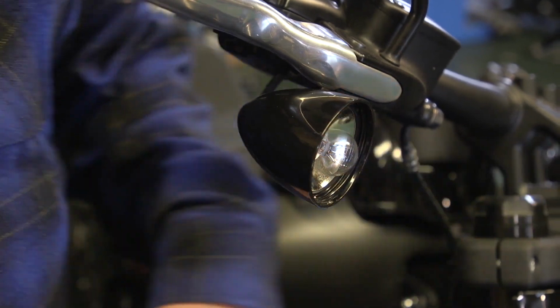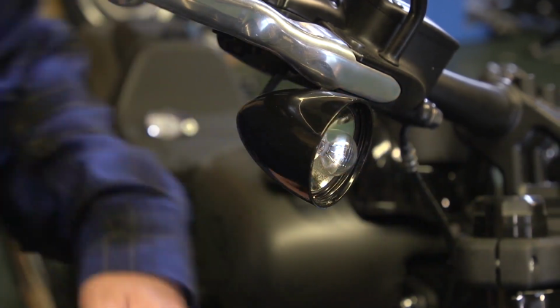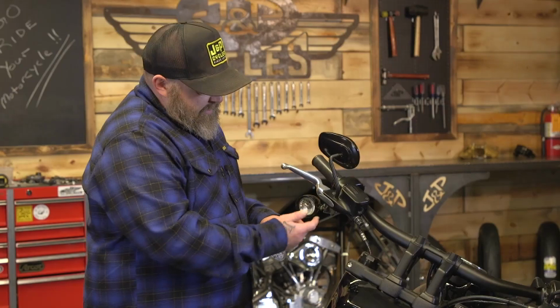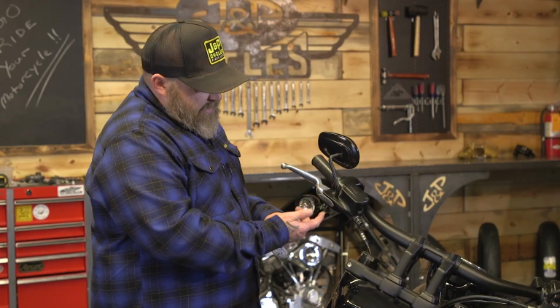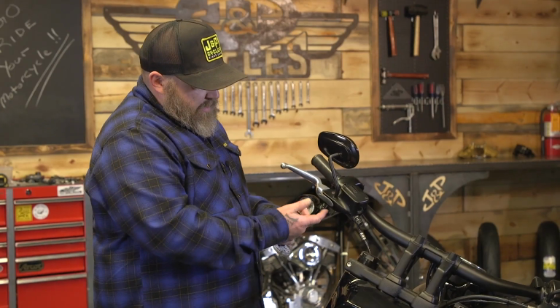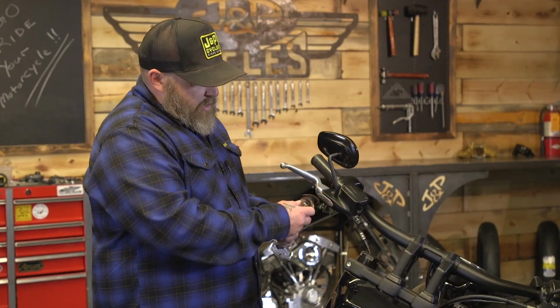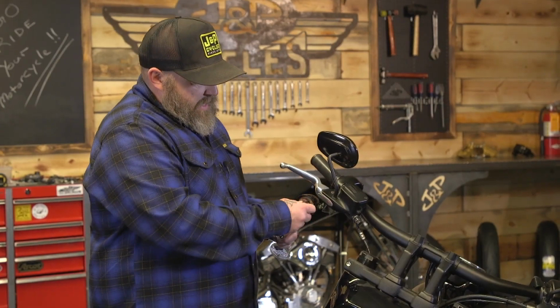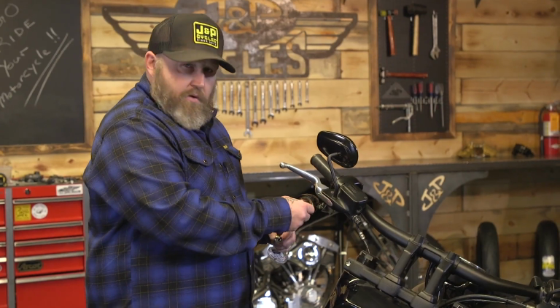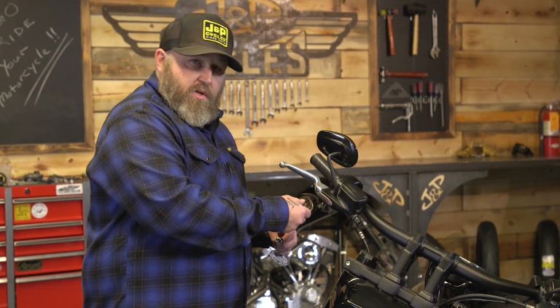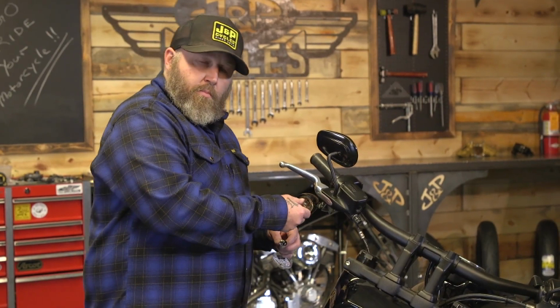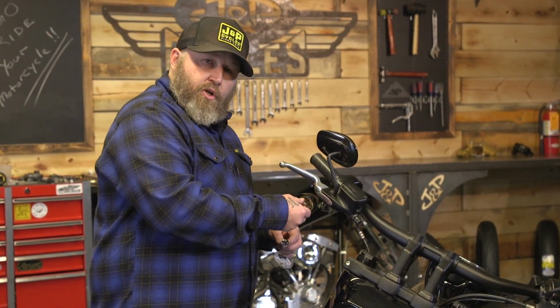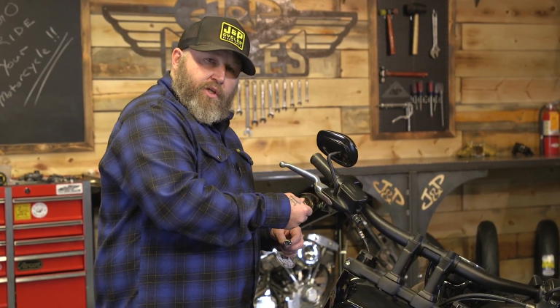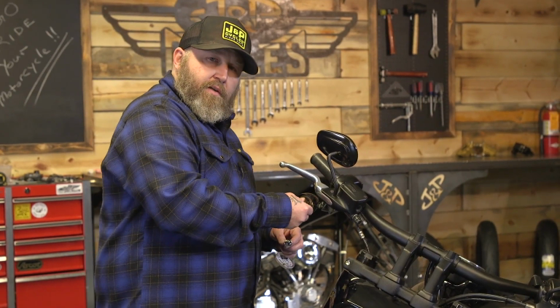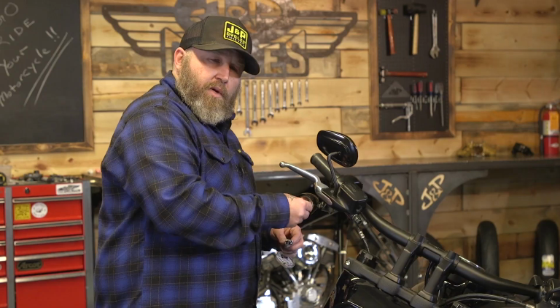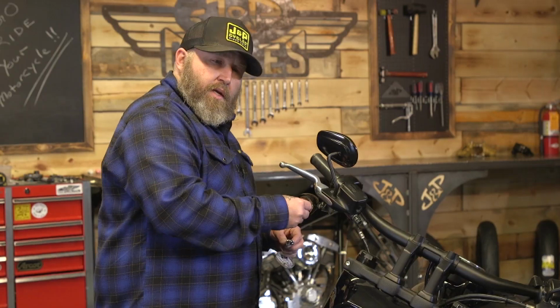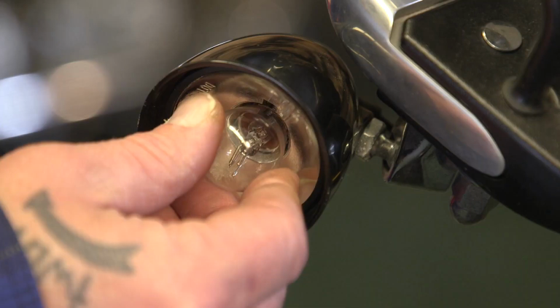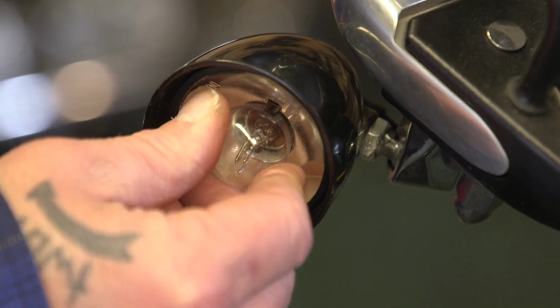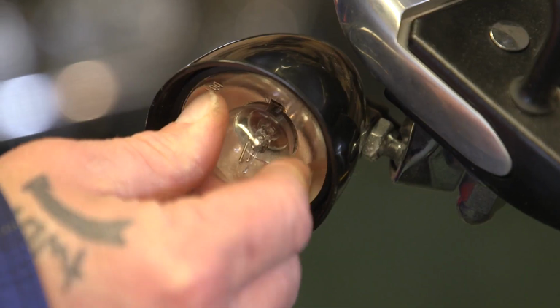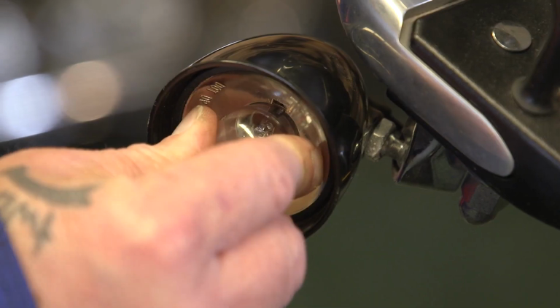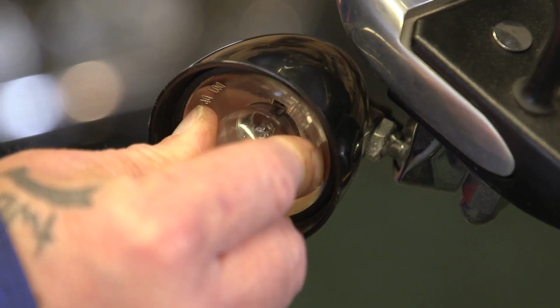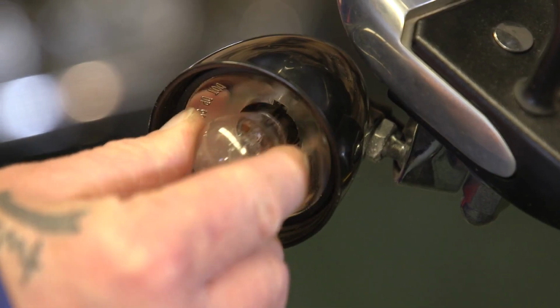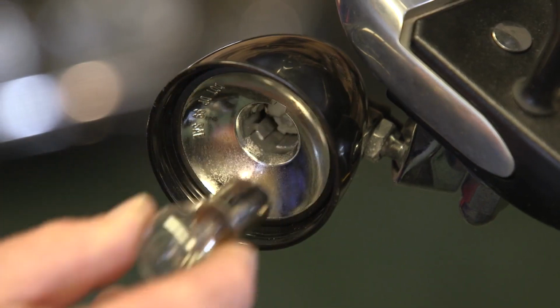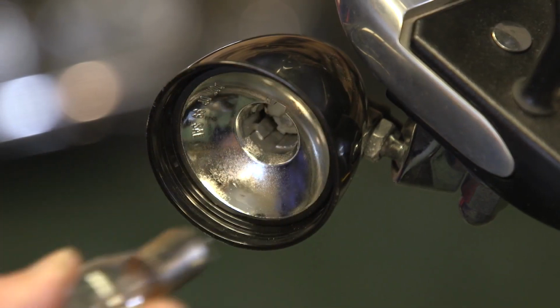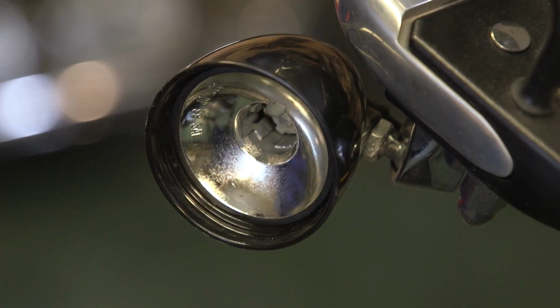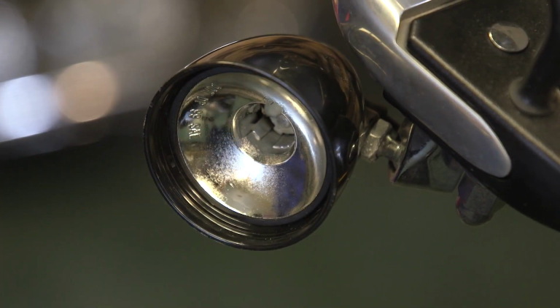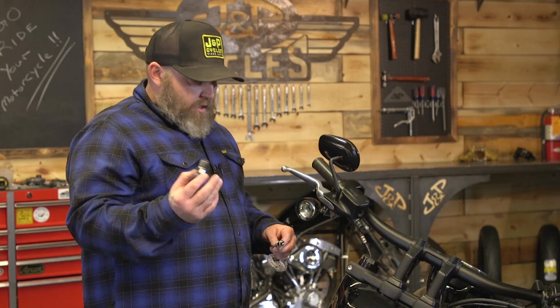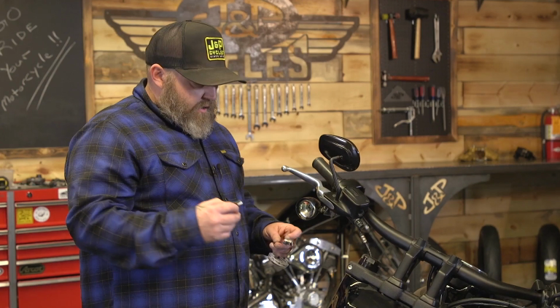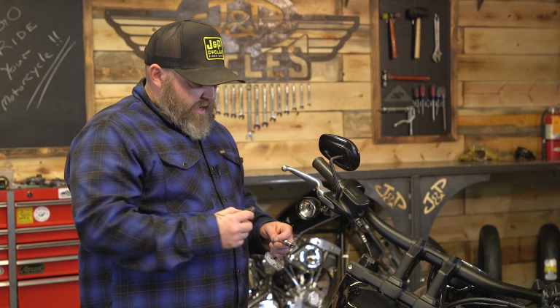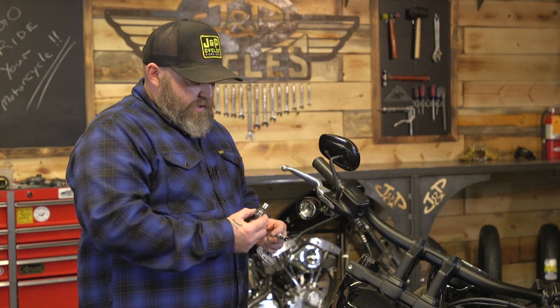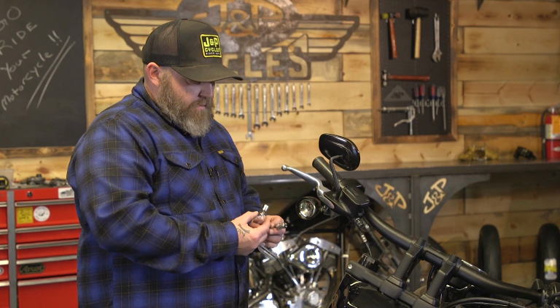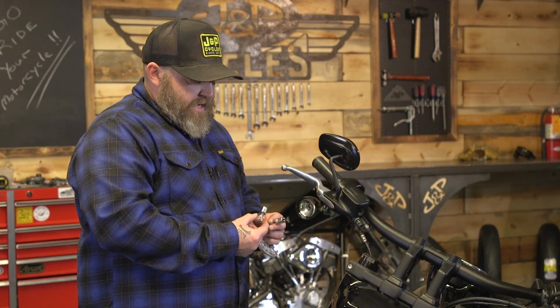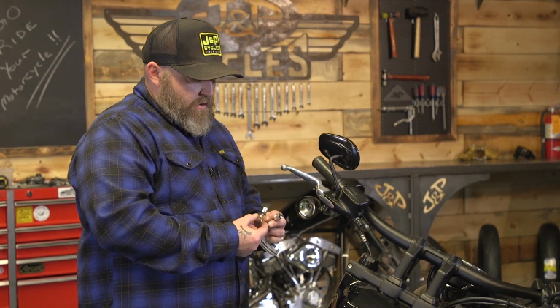To take the stock bulb out, push in a little bit, give it a twist — just a tiny little twist — and the stock one comes out.